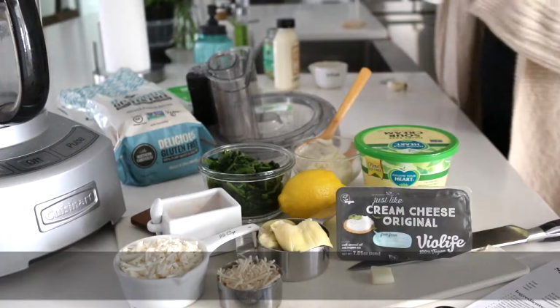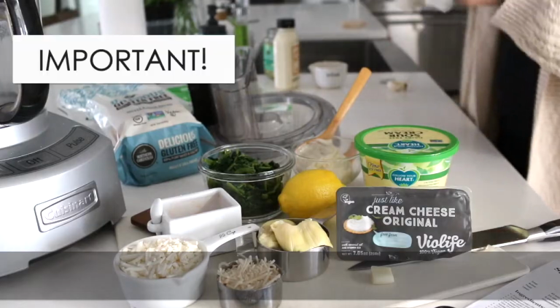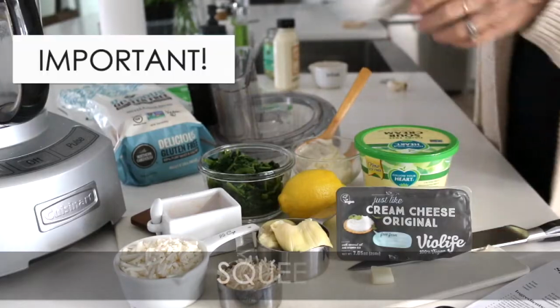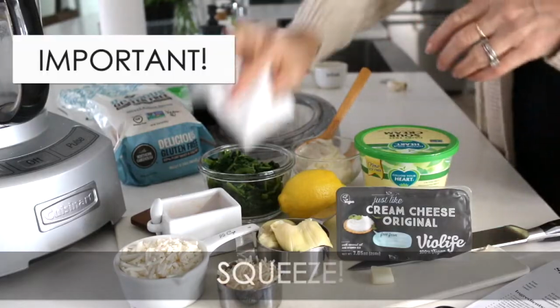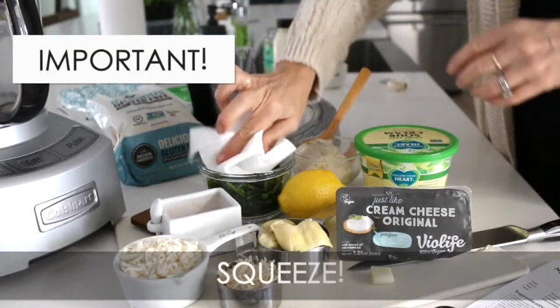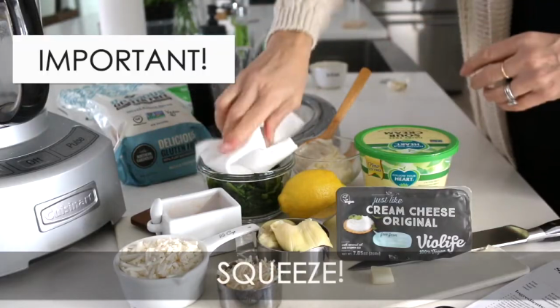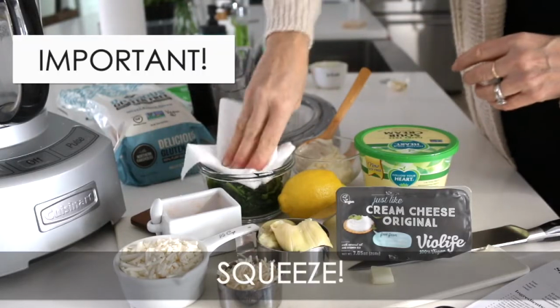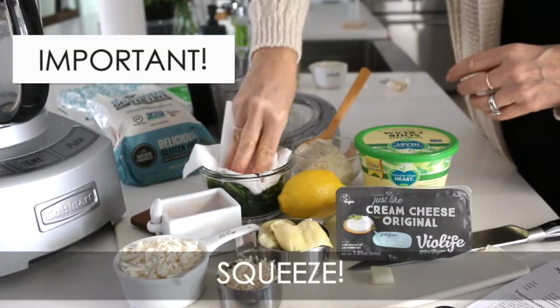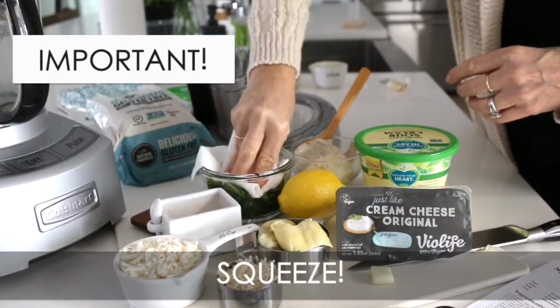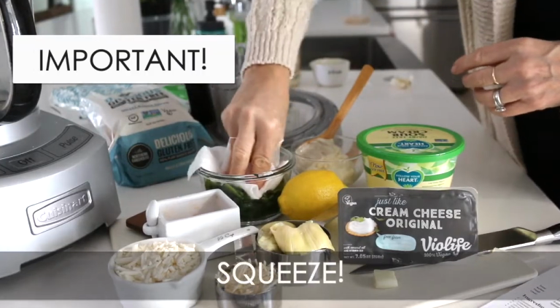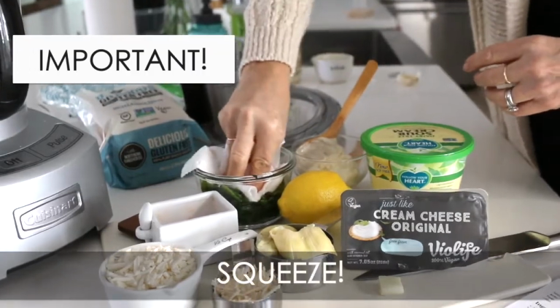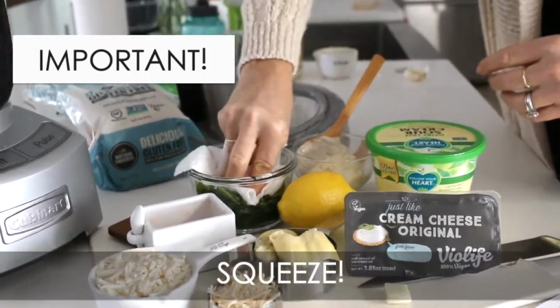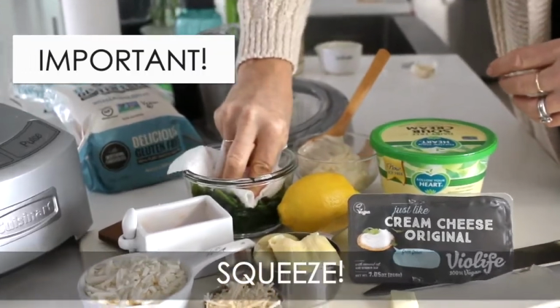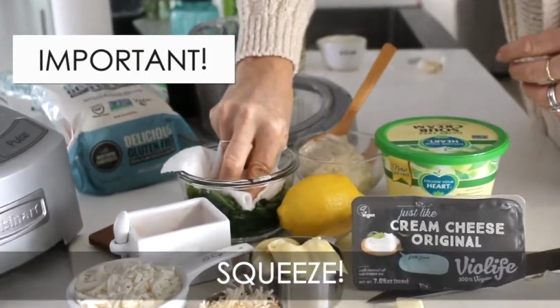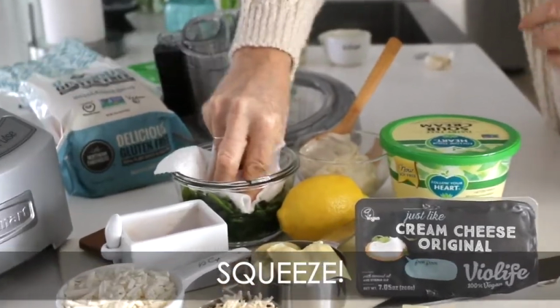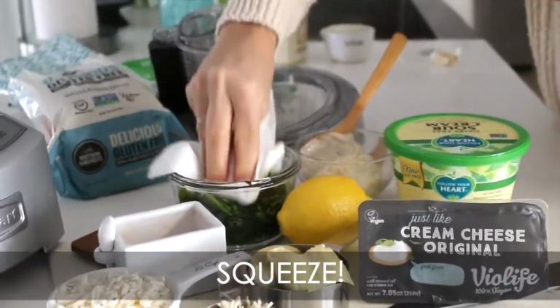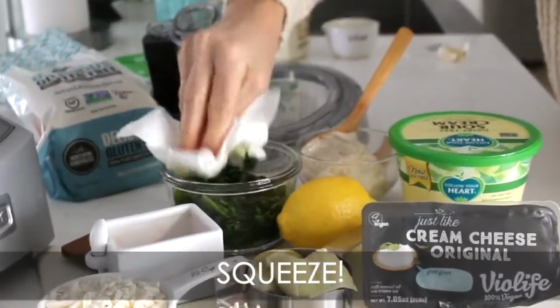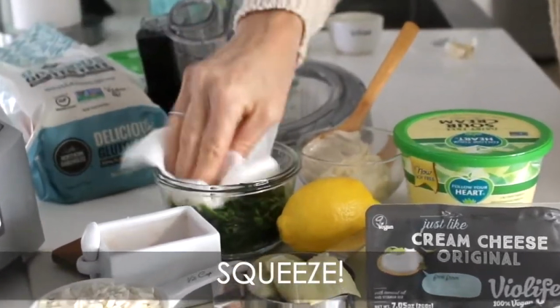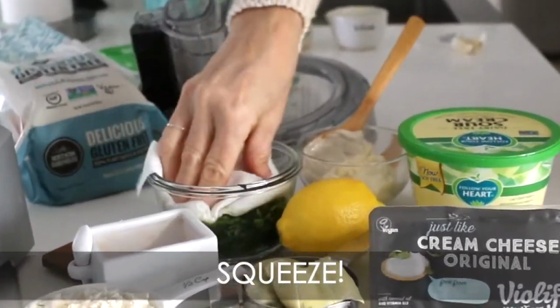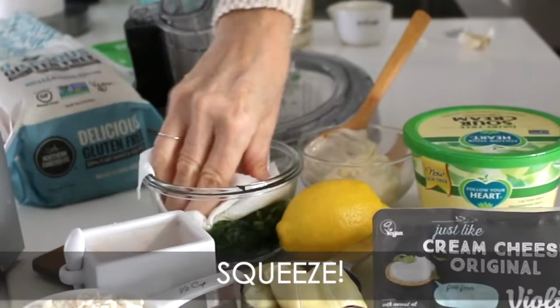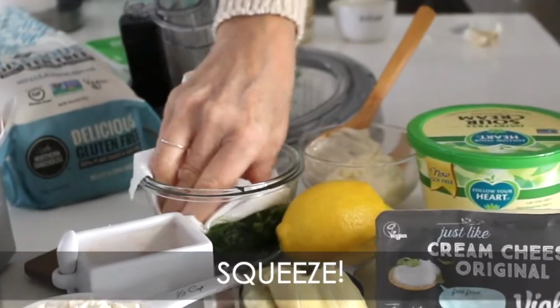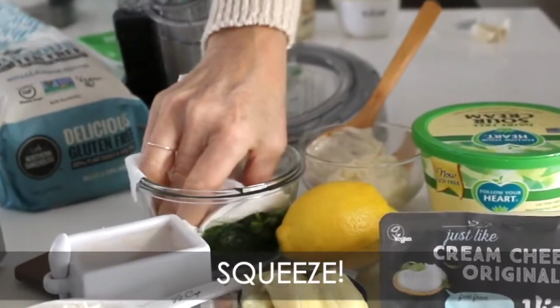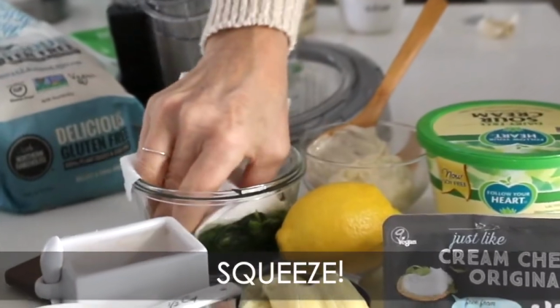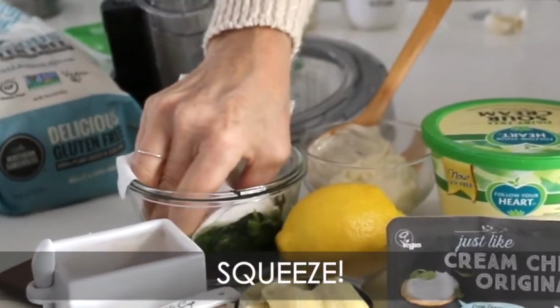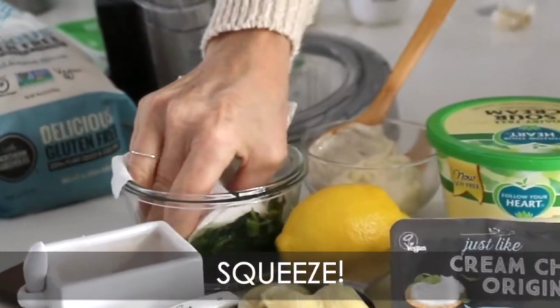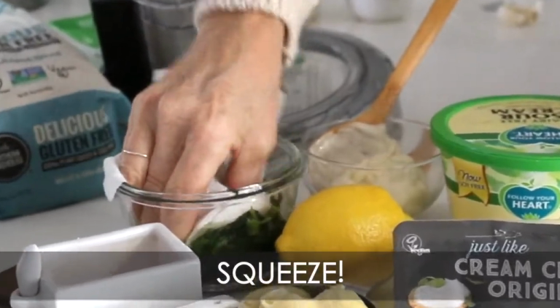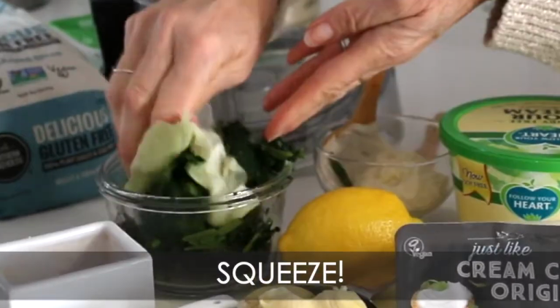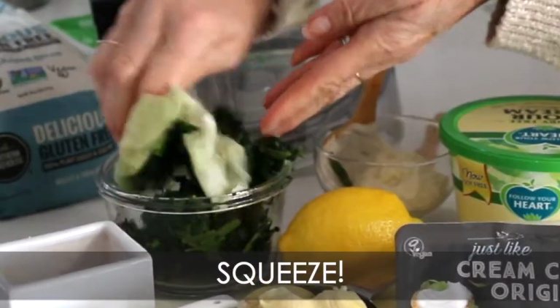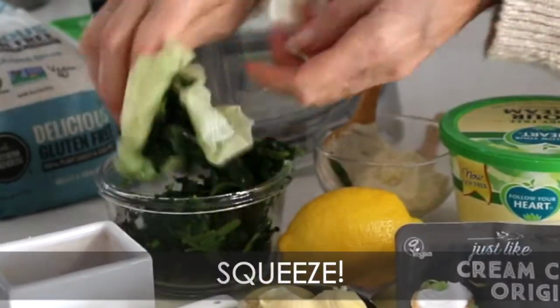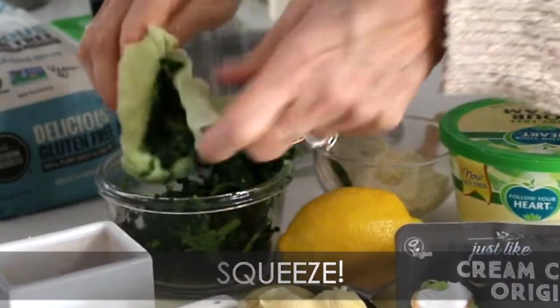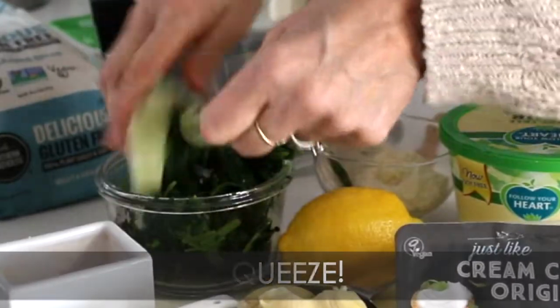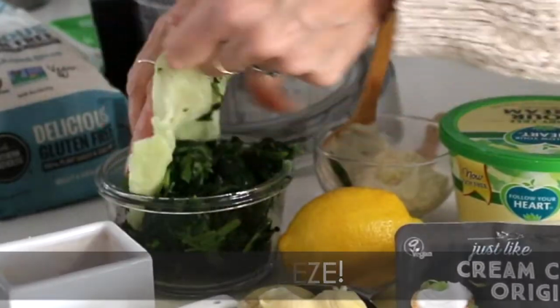This is really important: make sure you squeeze out all of the liquid. Otherwise, it's not going to work.